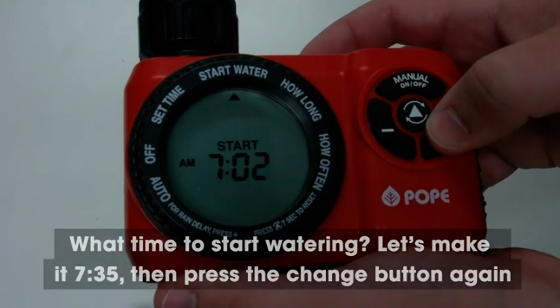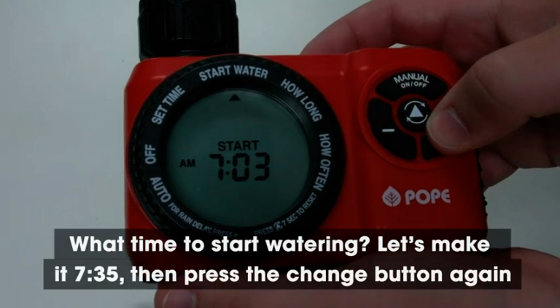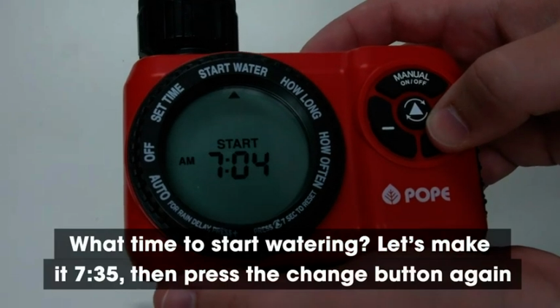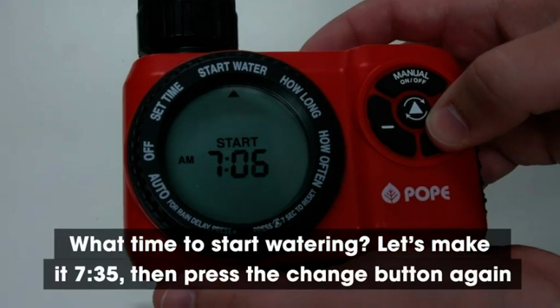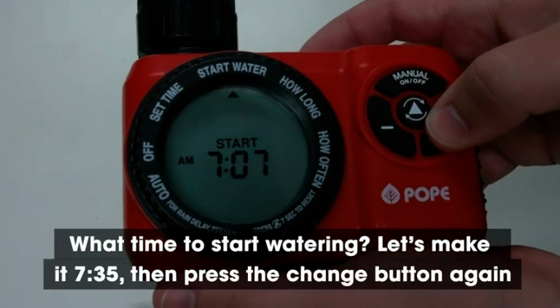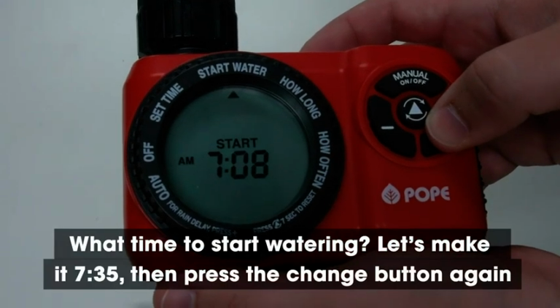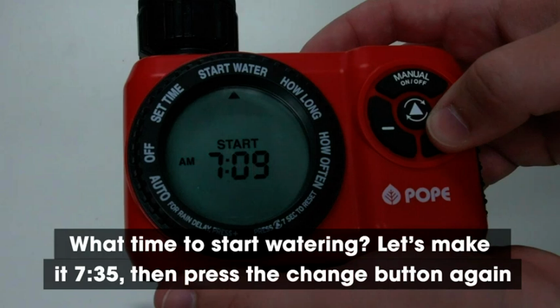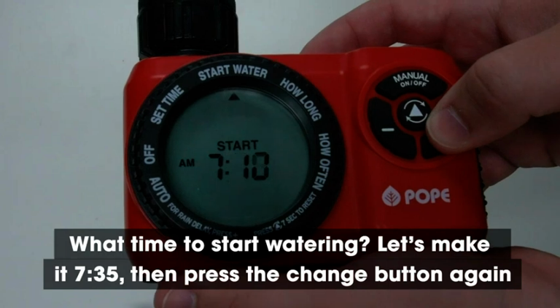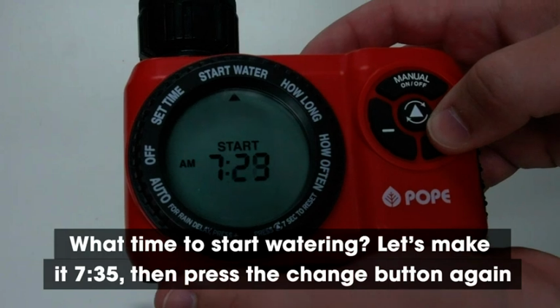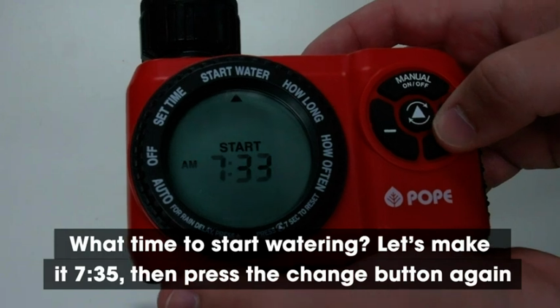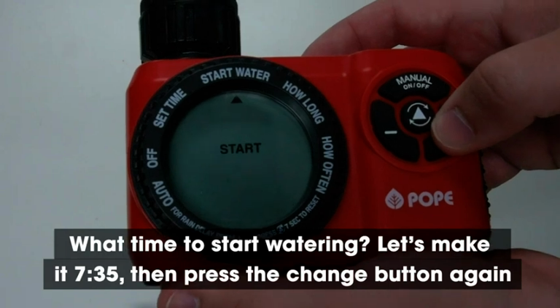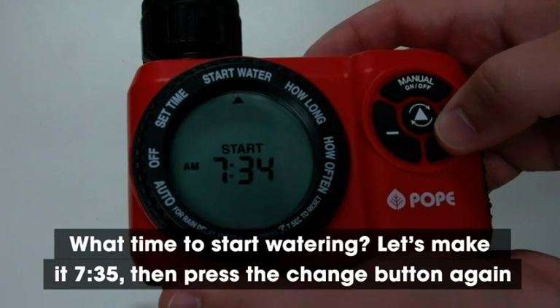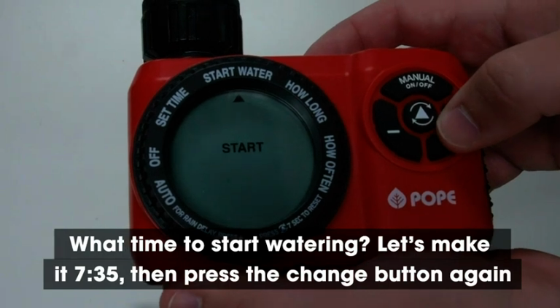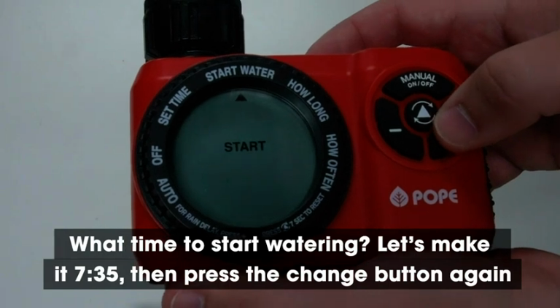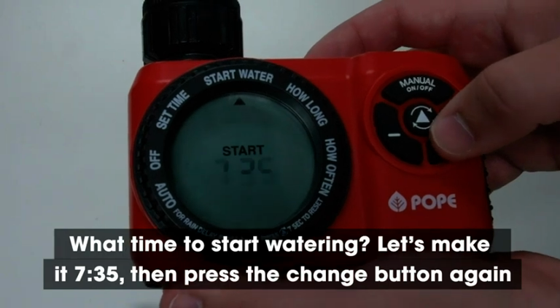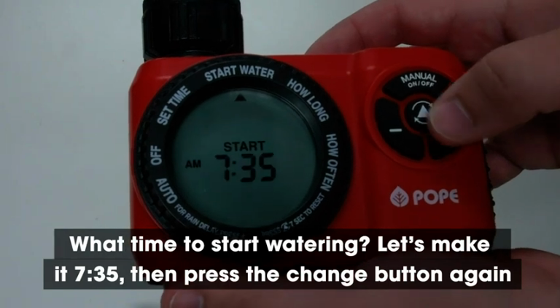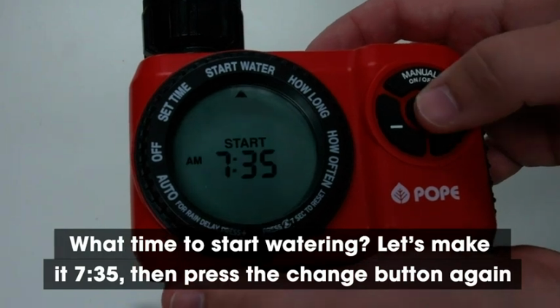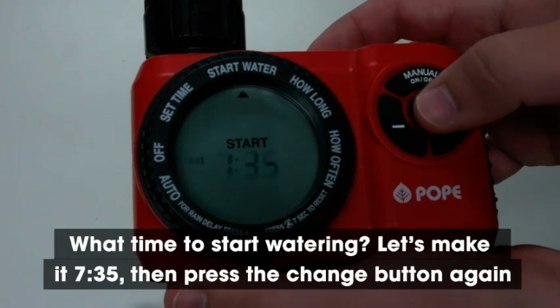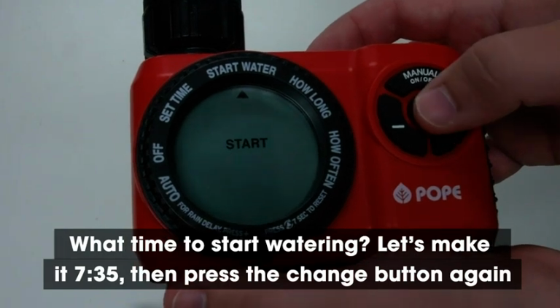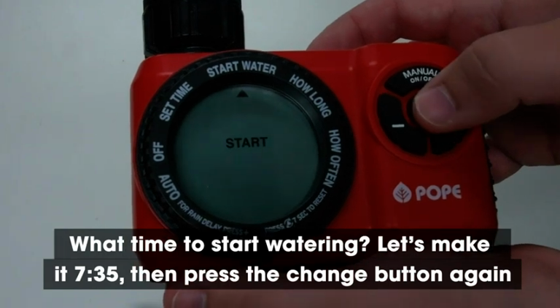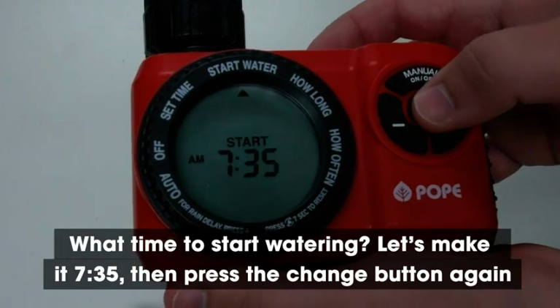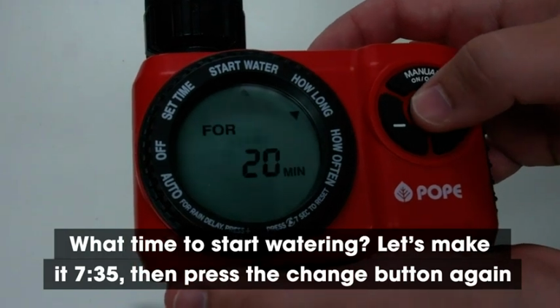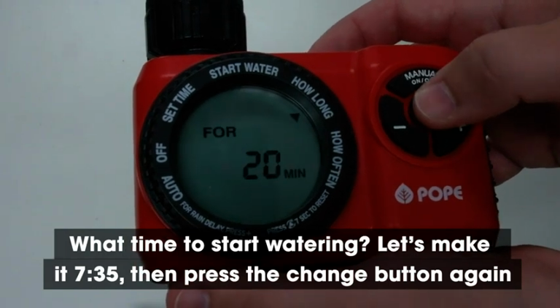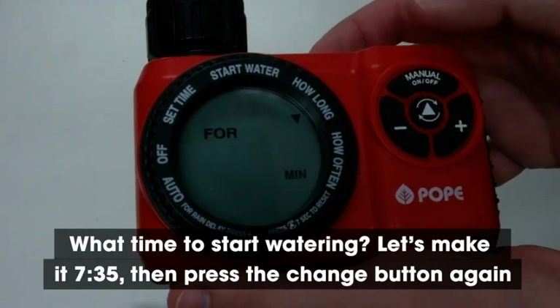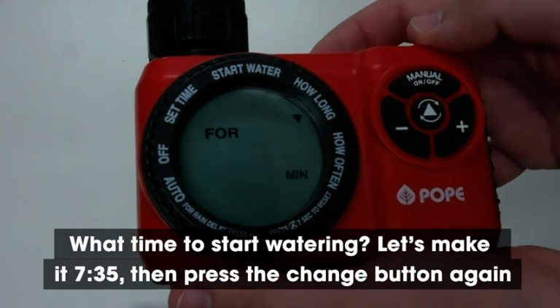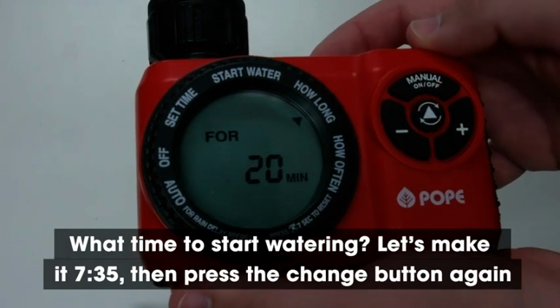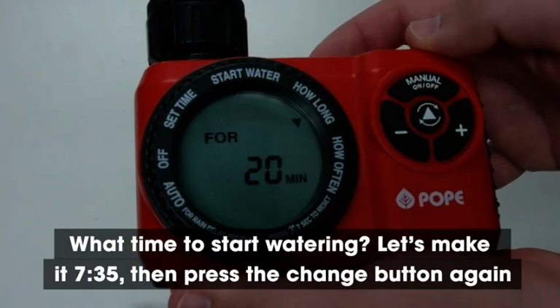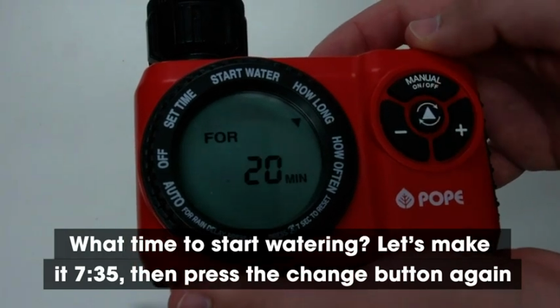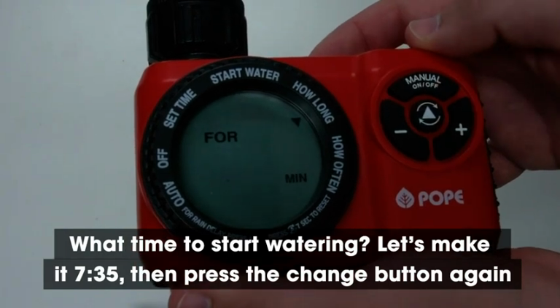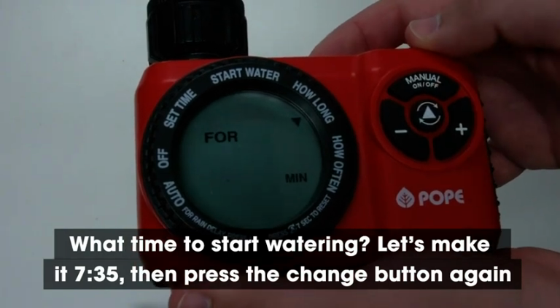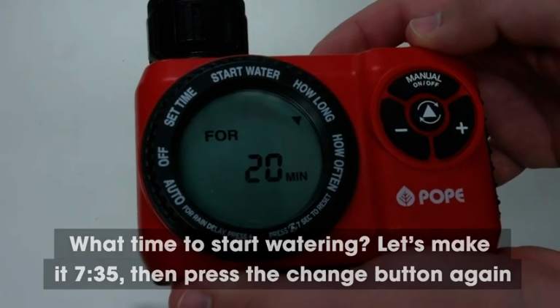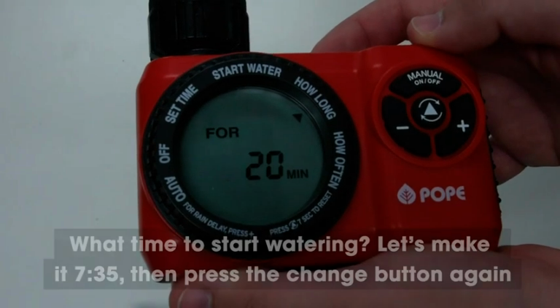What time do you want to start watering? Let's make it 7:35. Then press the change button again.